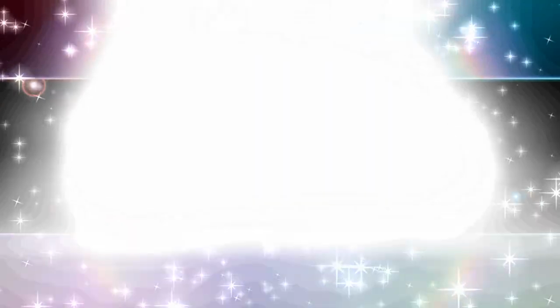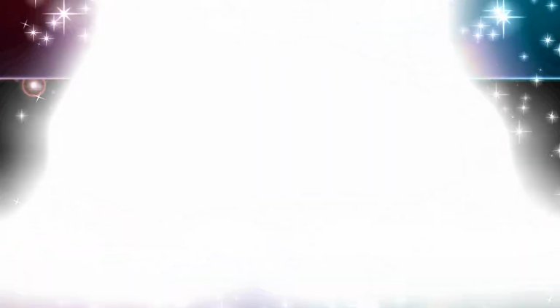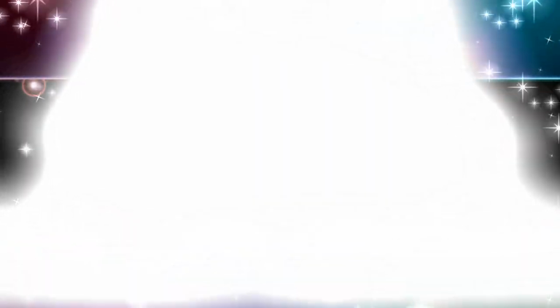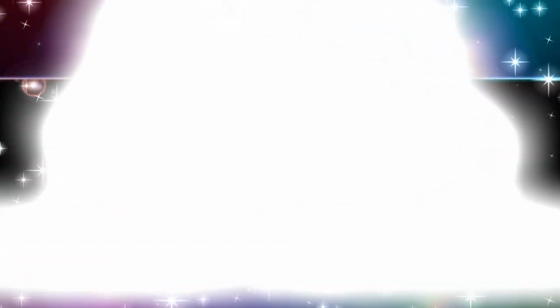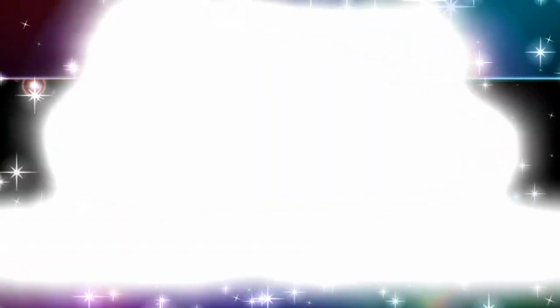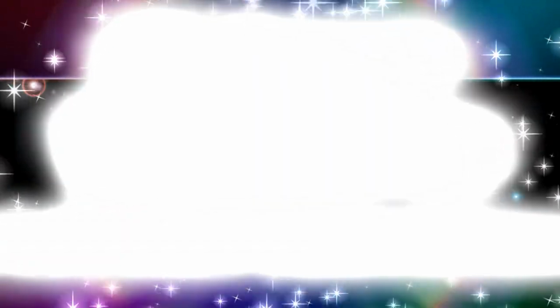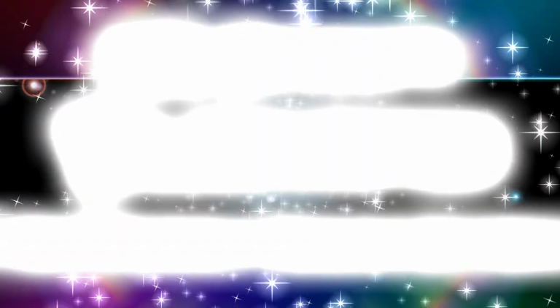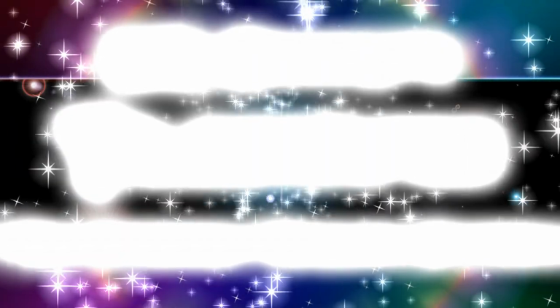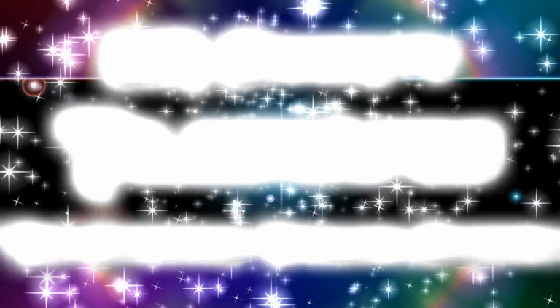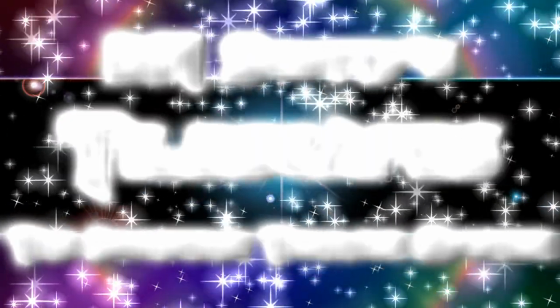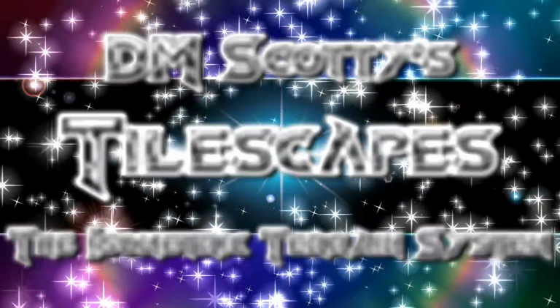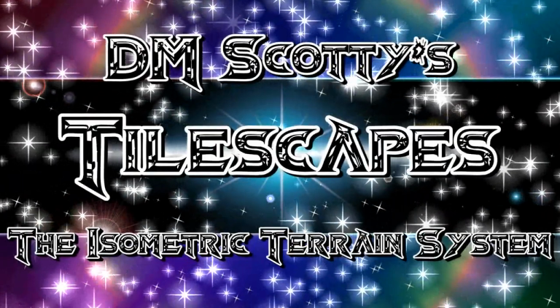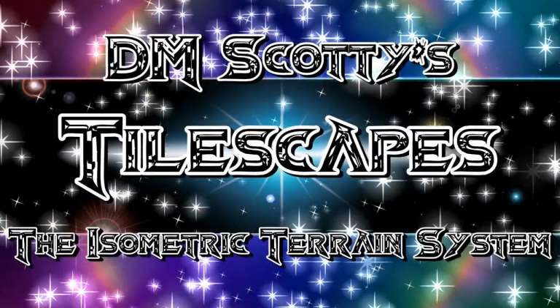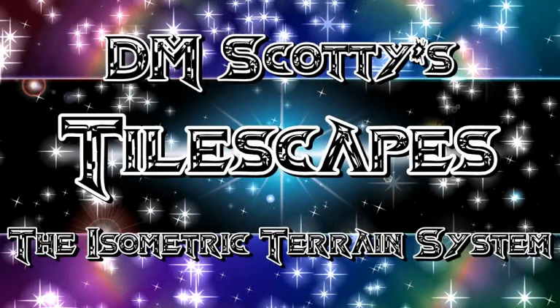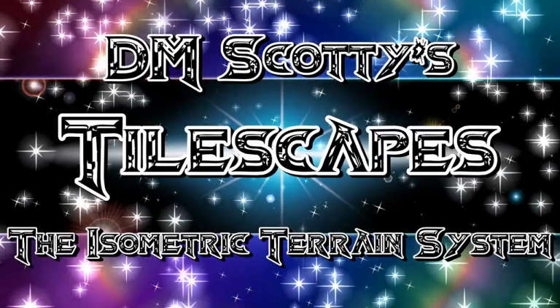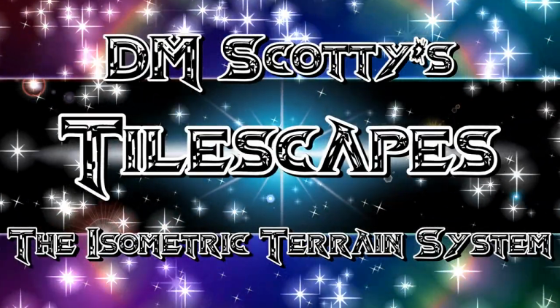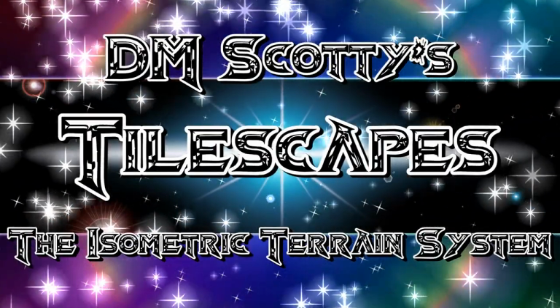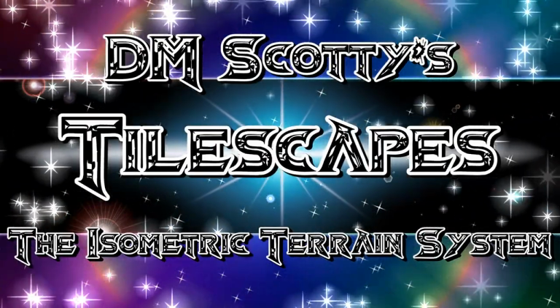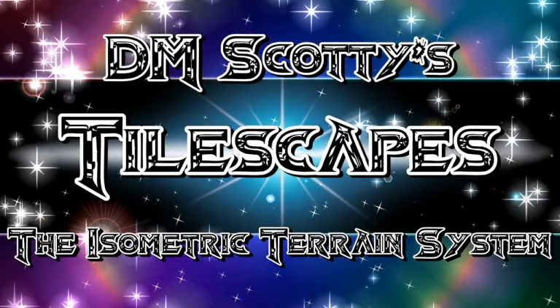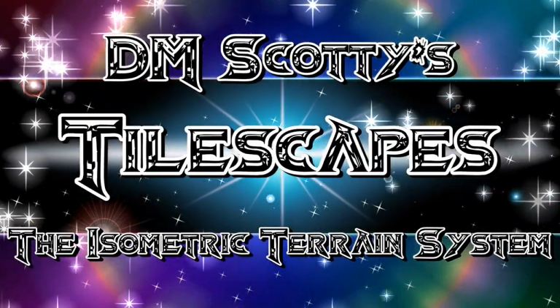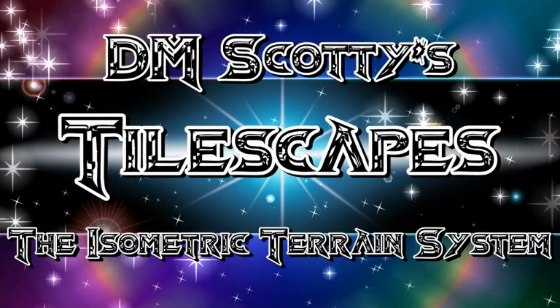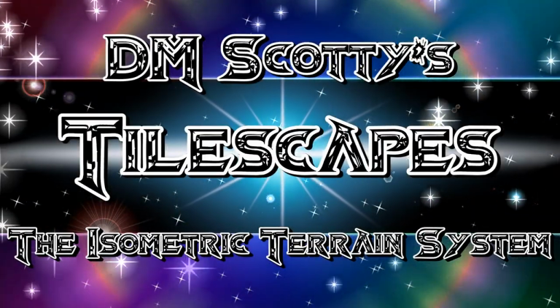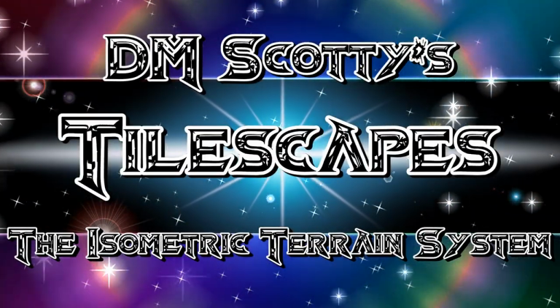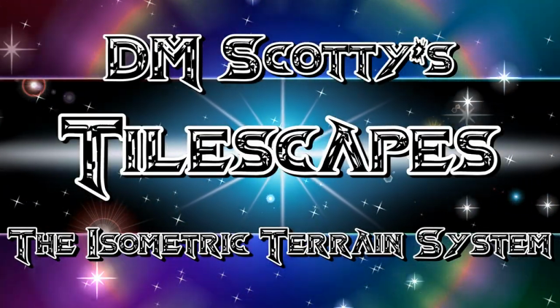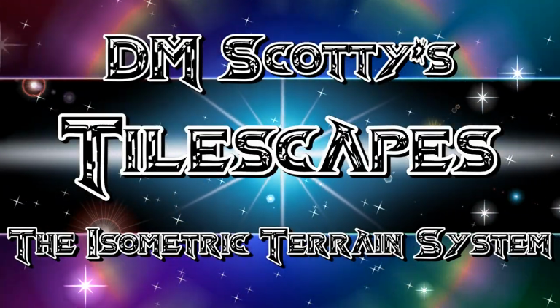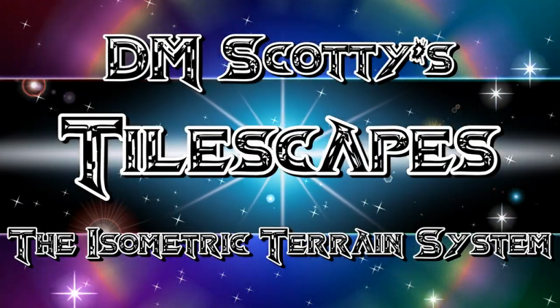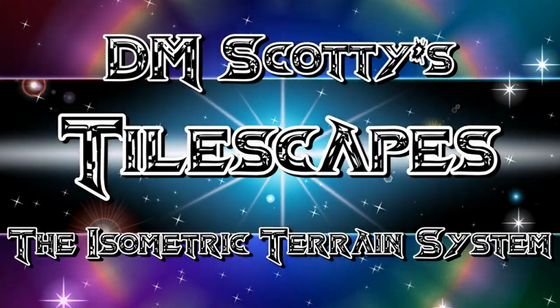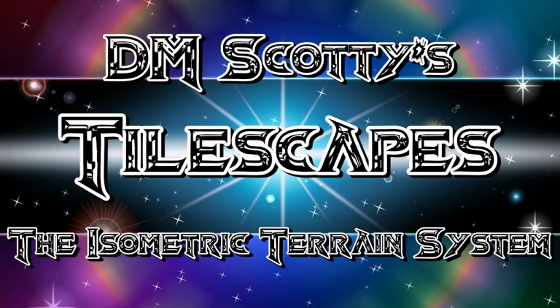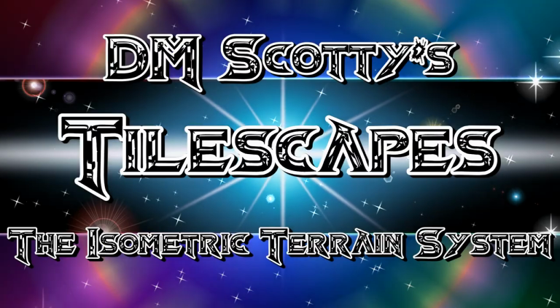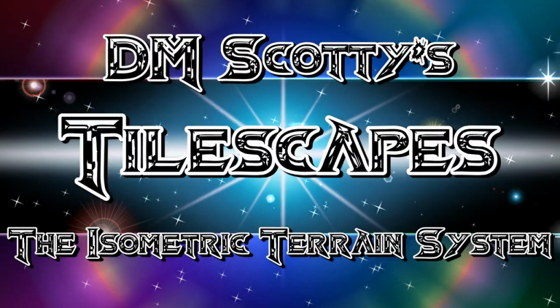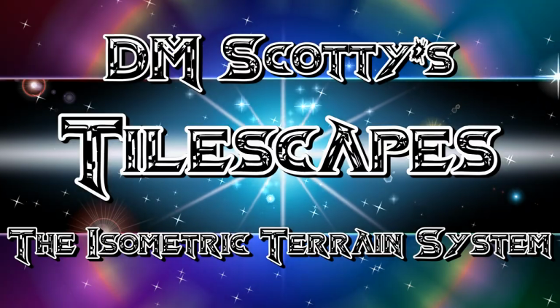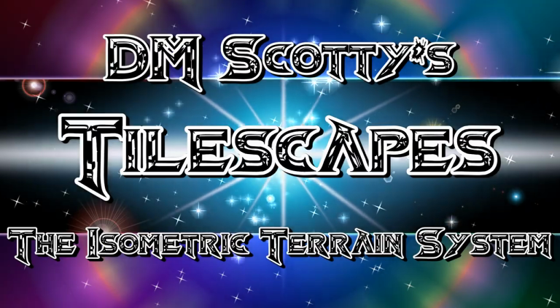DM Scotty's Tilescapes — the isometric terrain system.